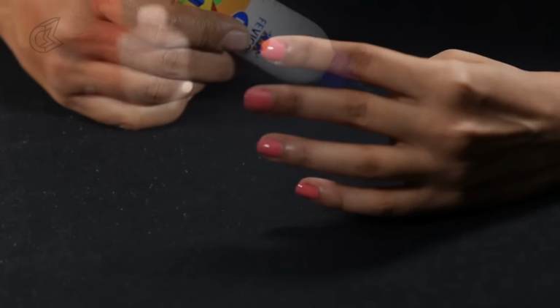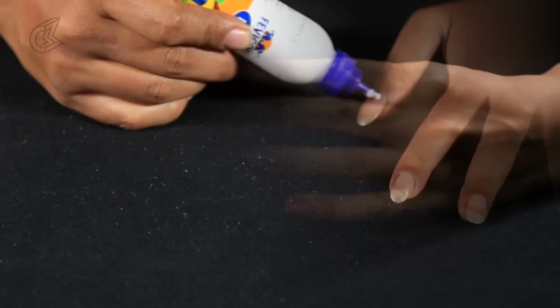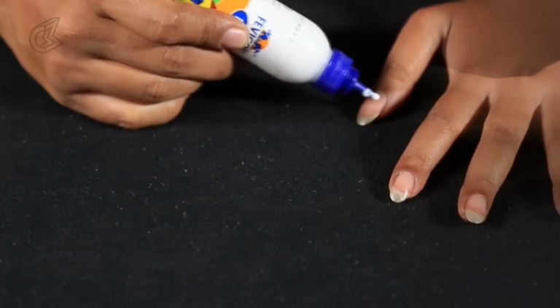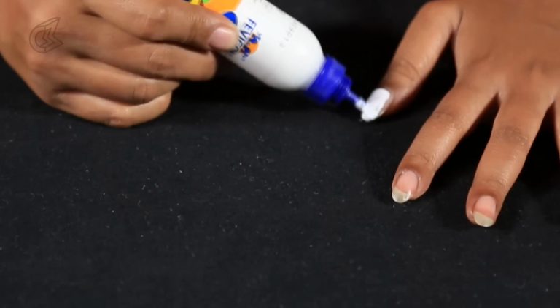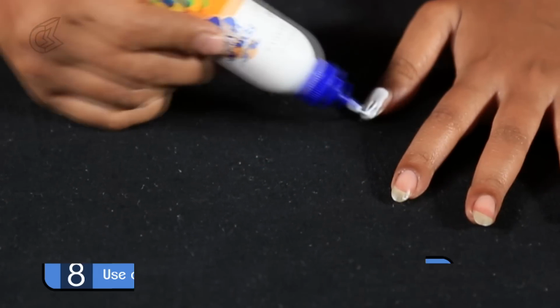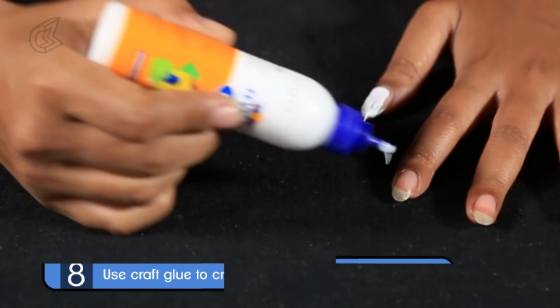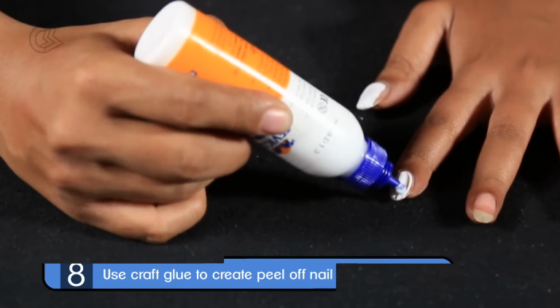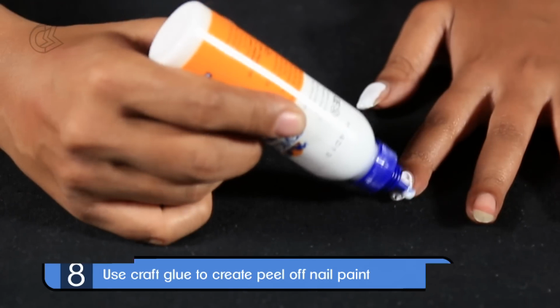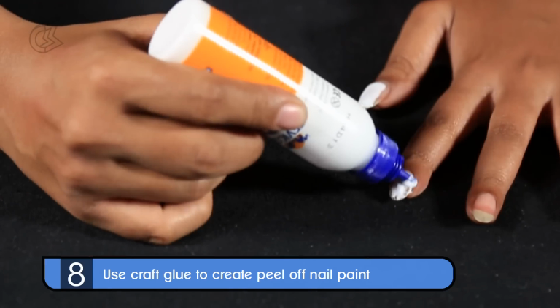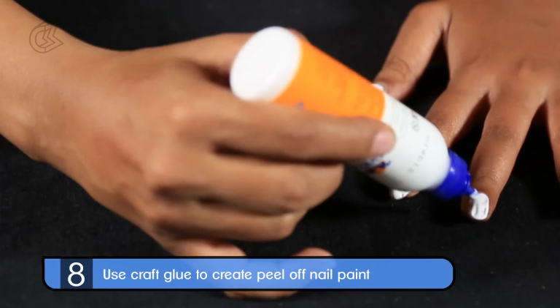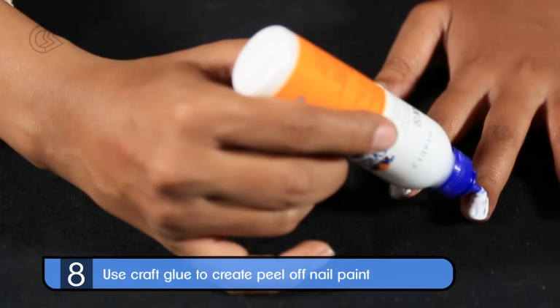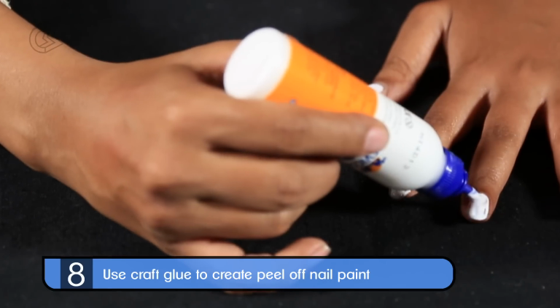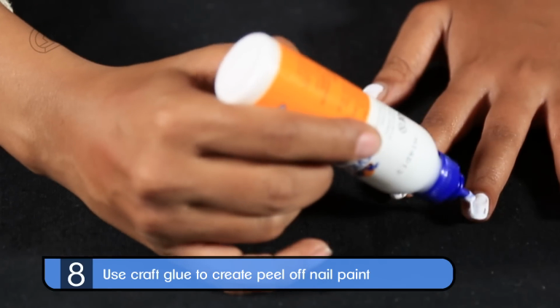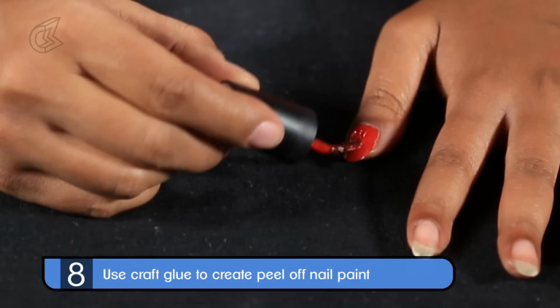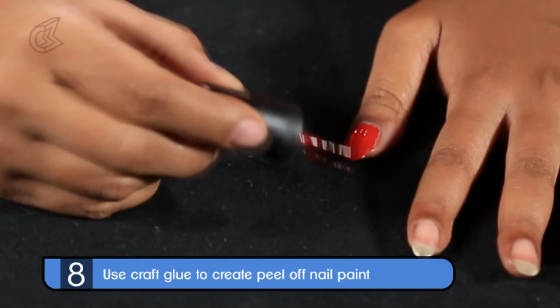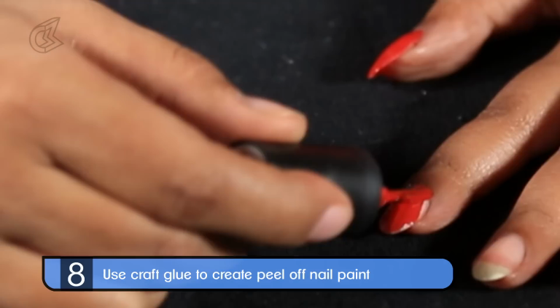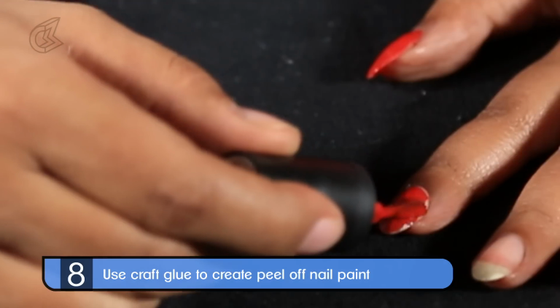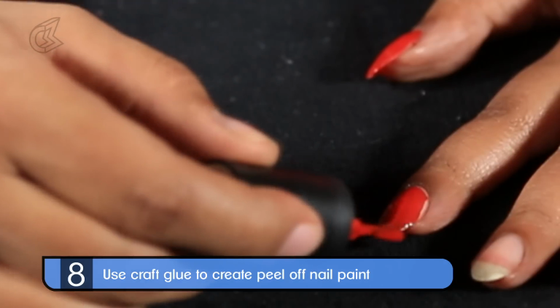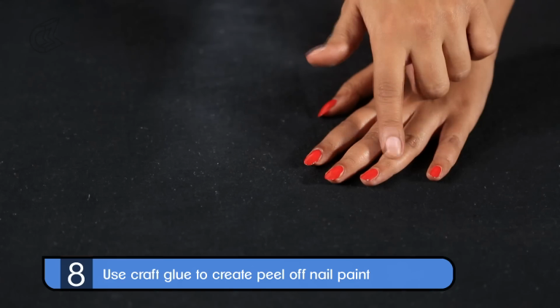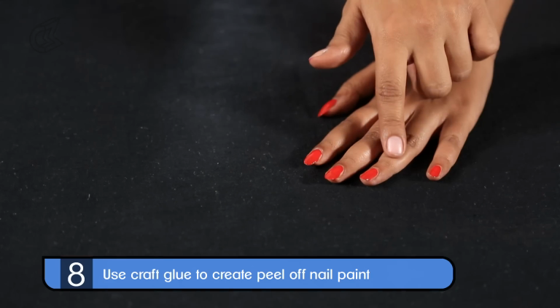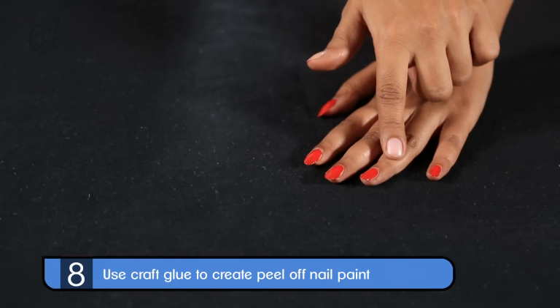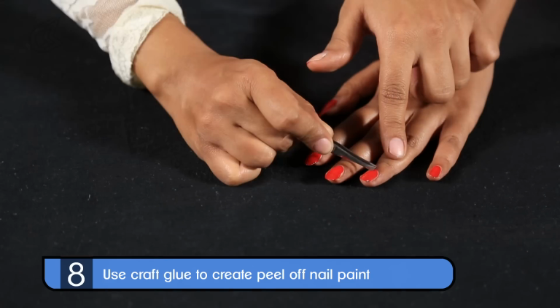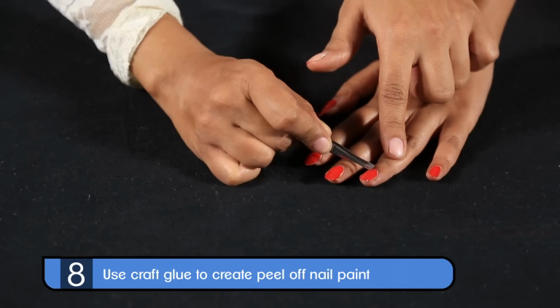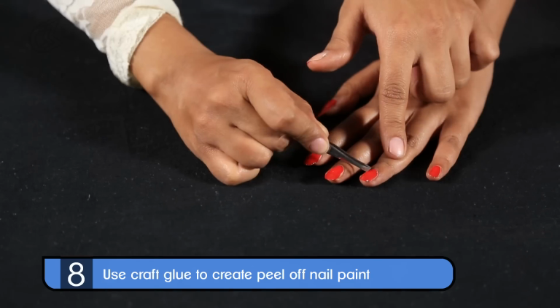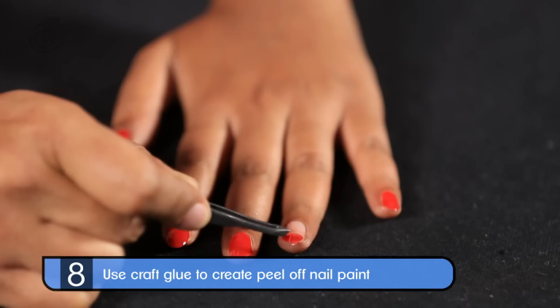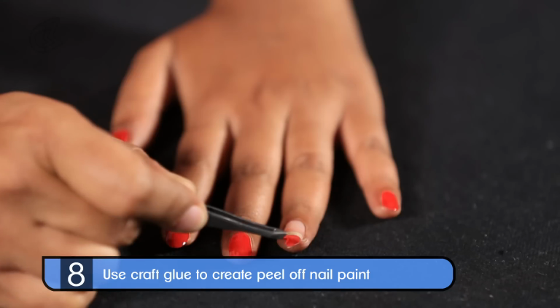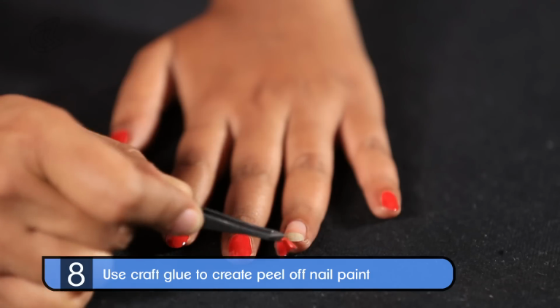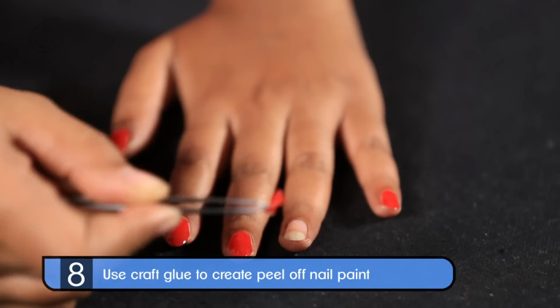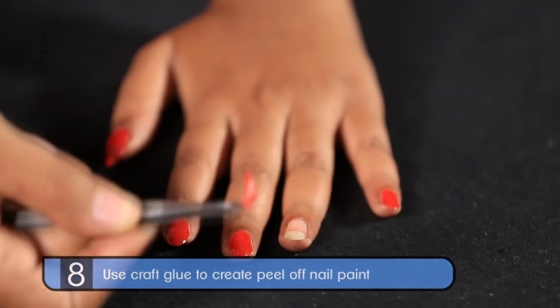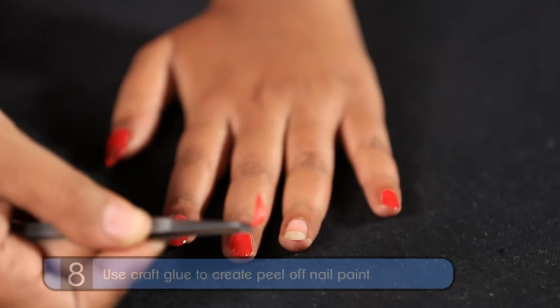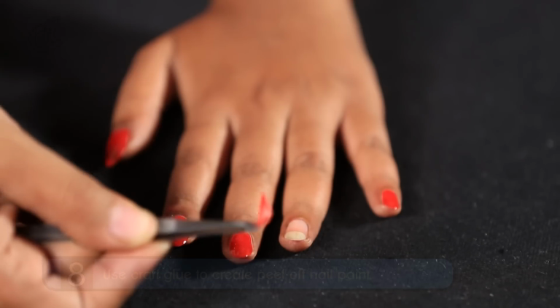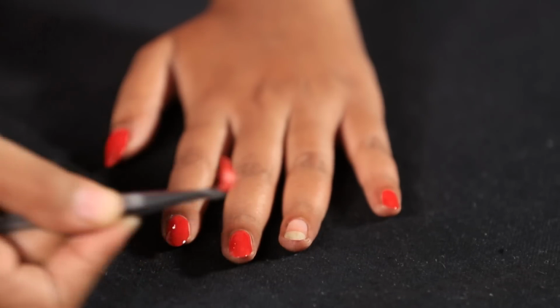Make your own DIY peel-off nail polish by applying a coat of craft glue on your nails before applying polish.